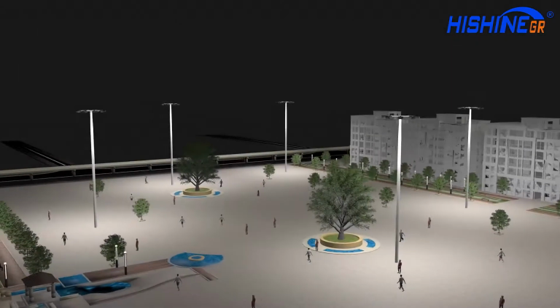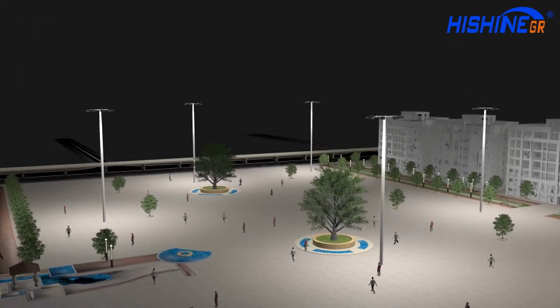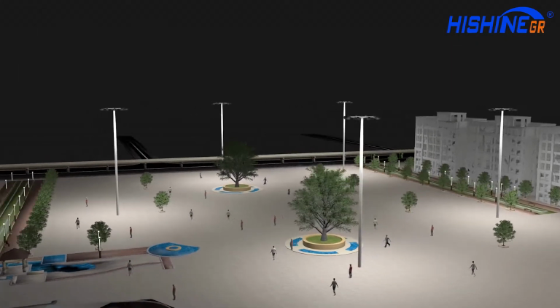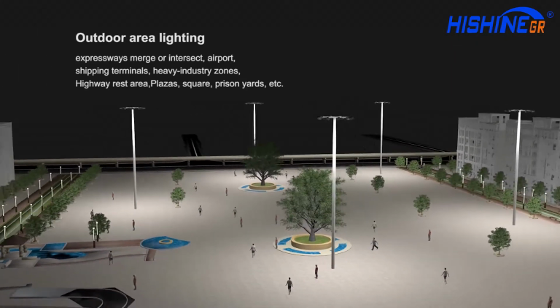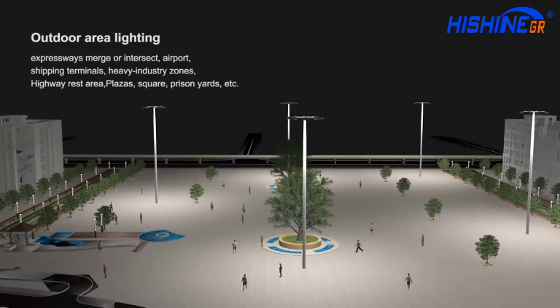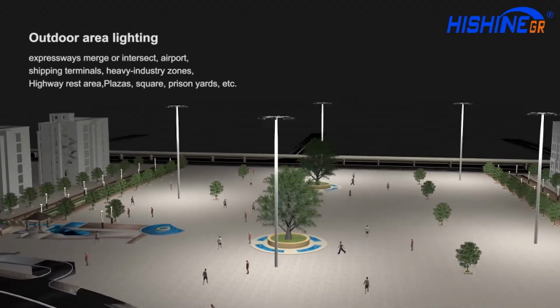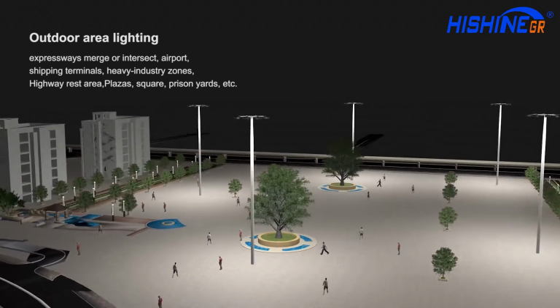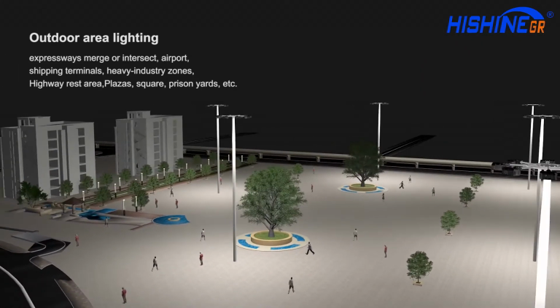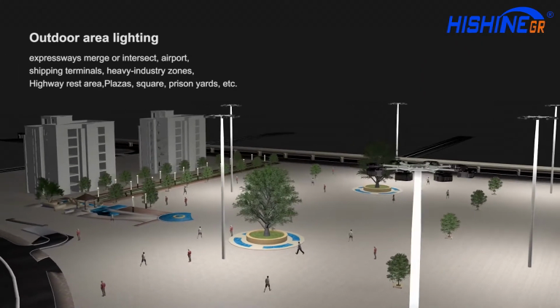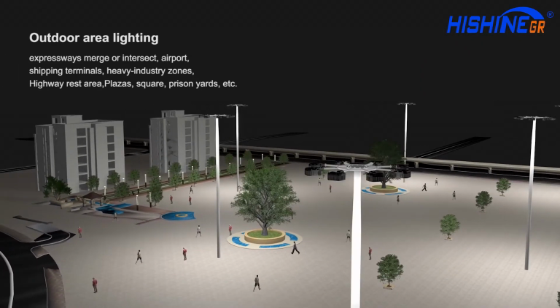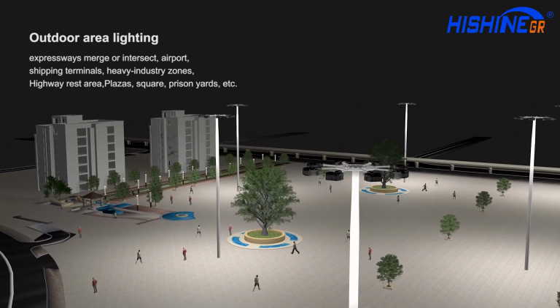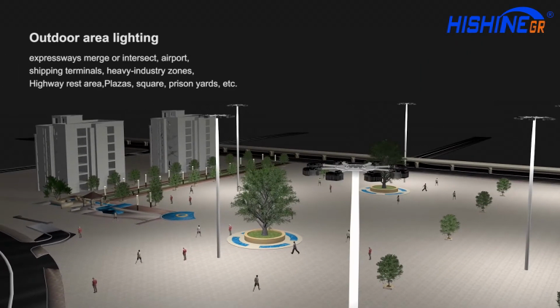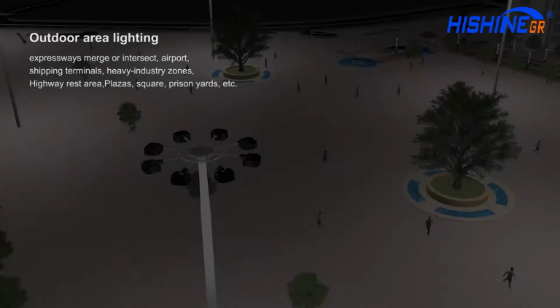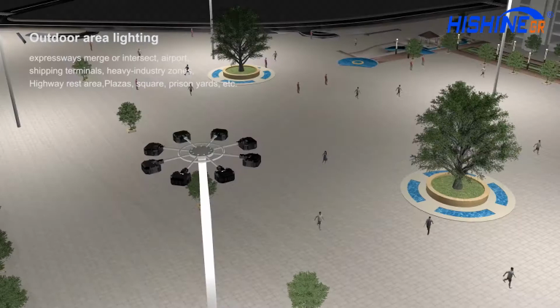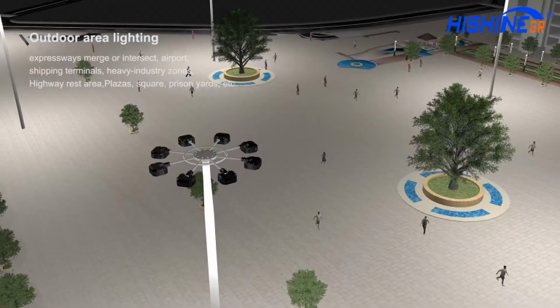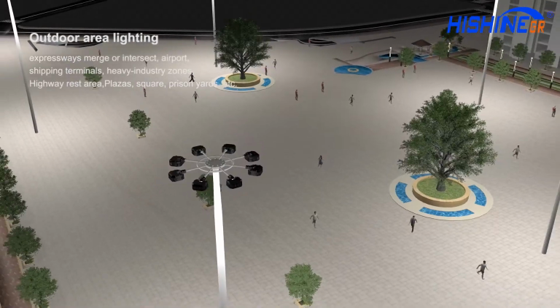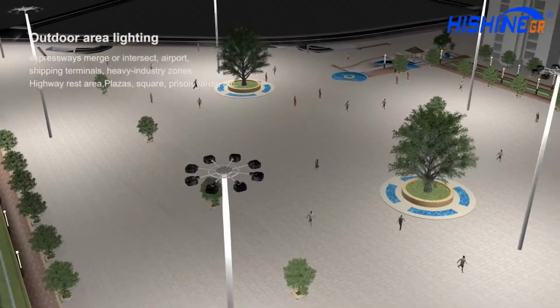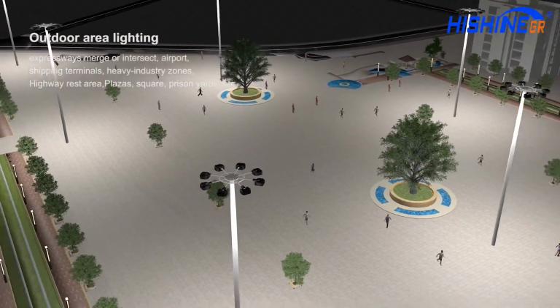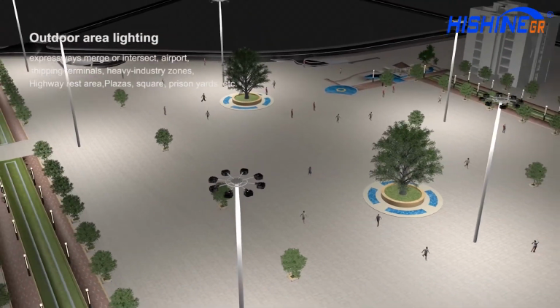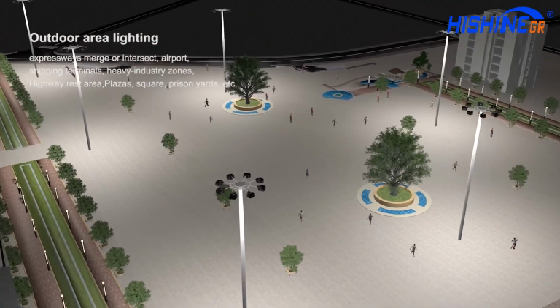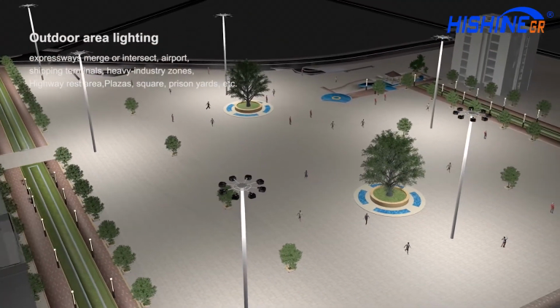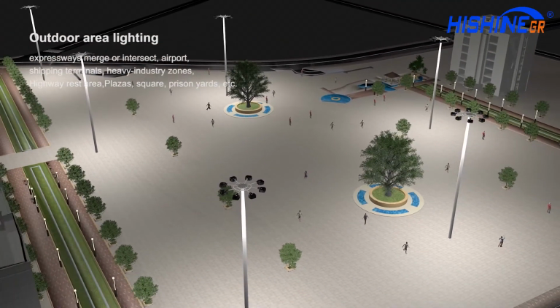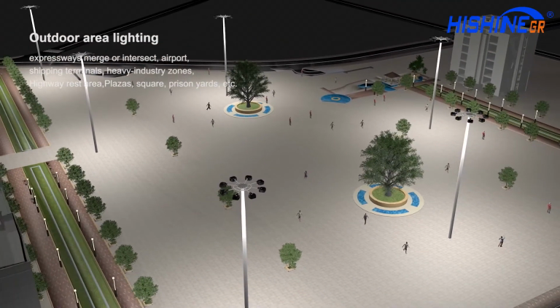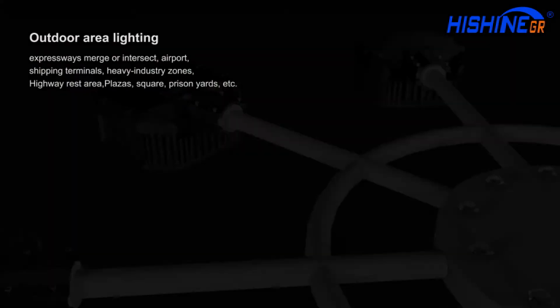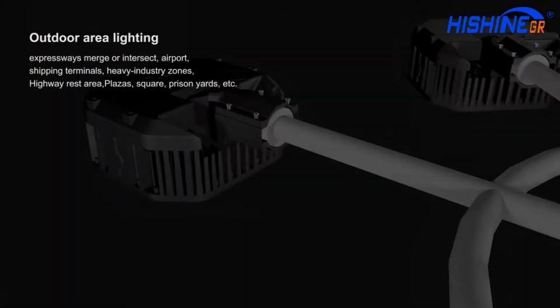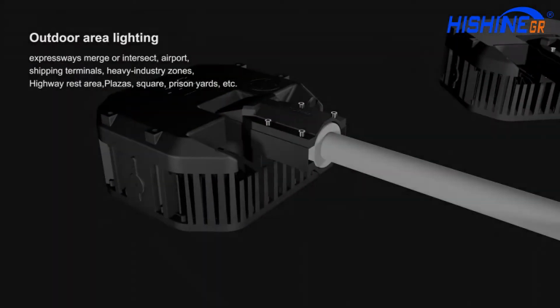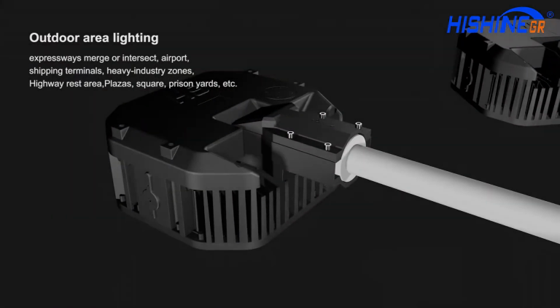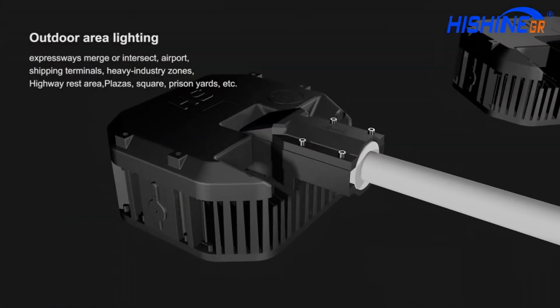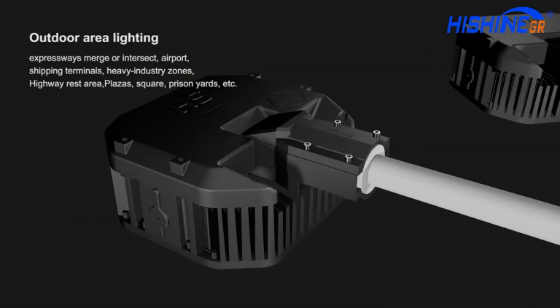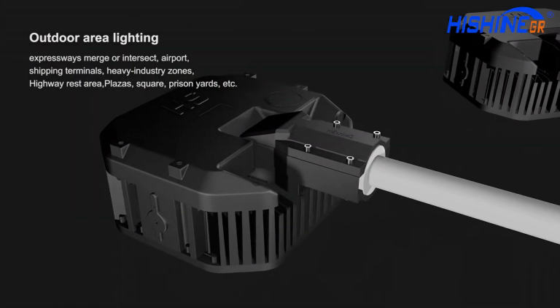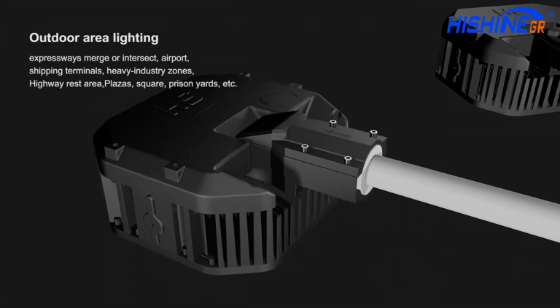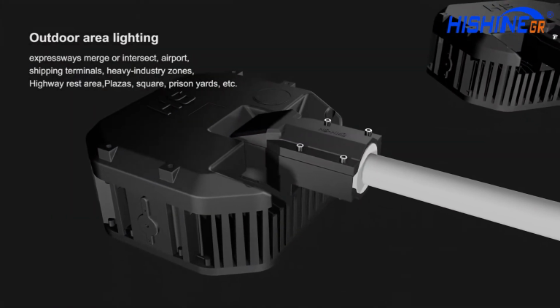HiShoot applies to highway, airport, wharf, heavy industry, squares, and more.